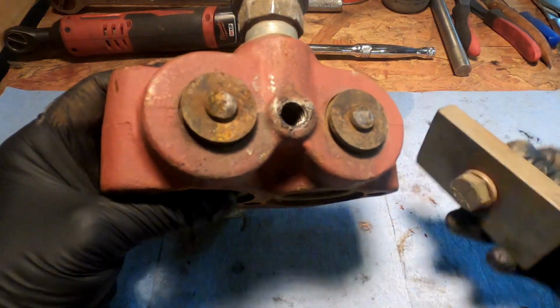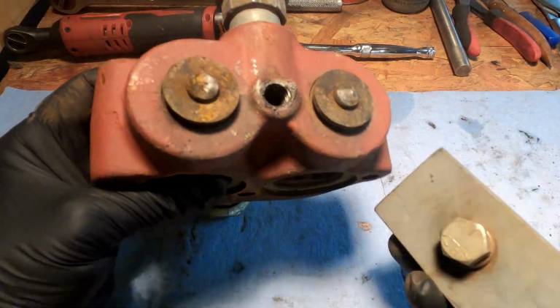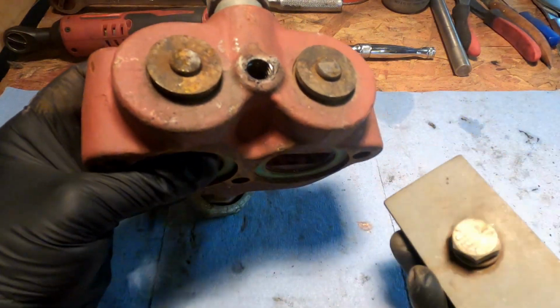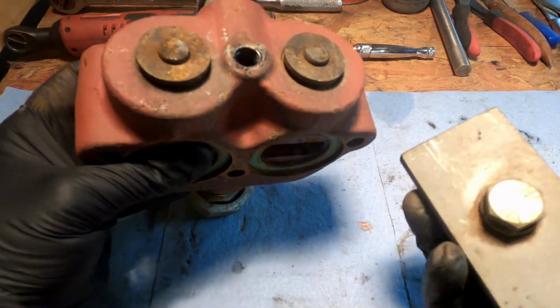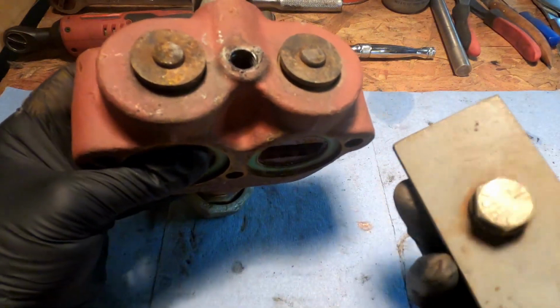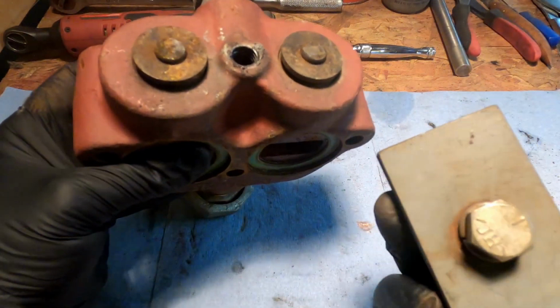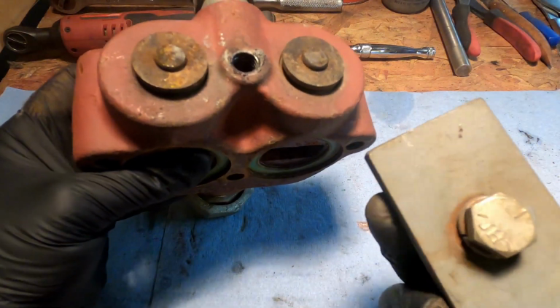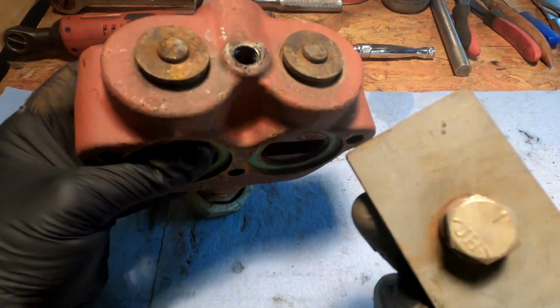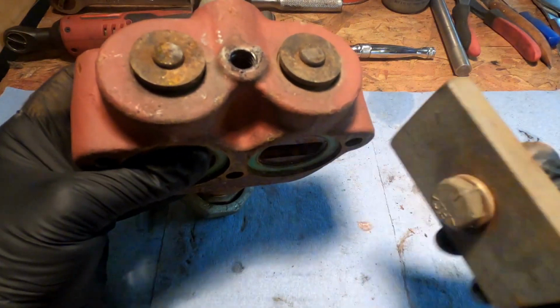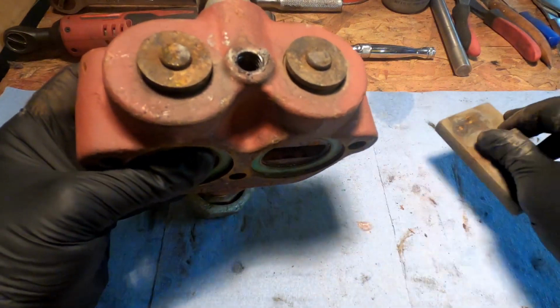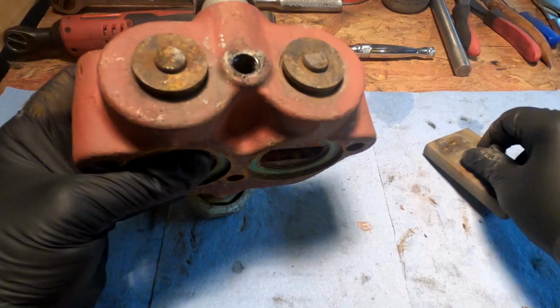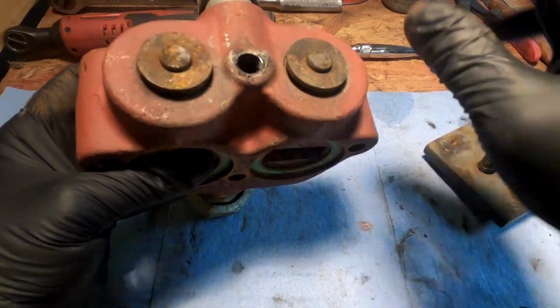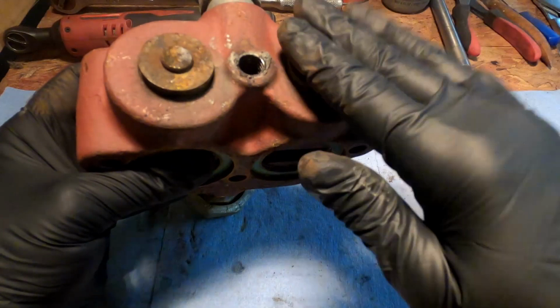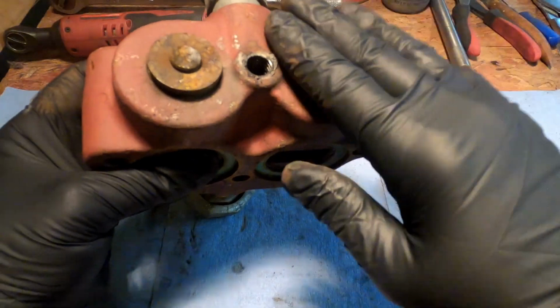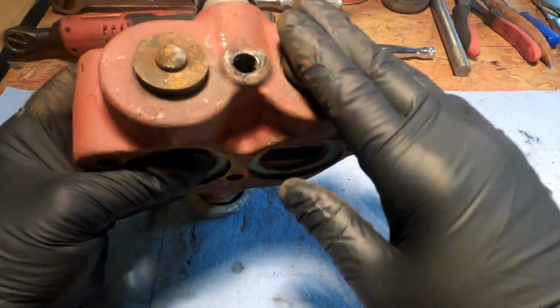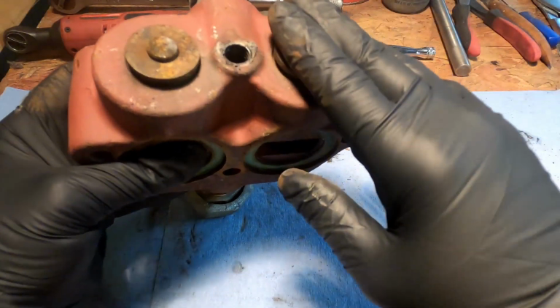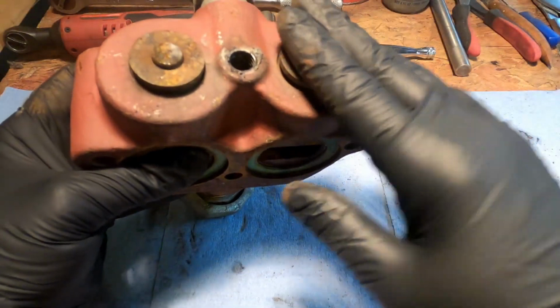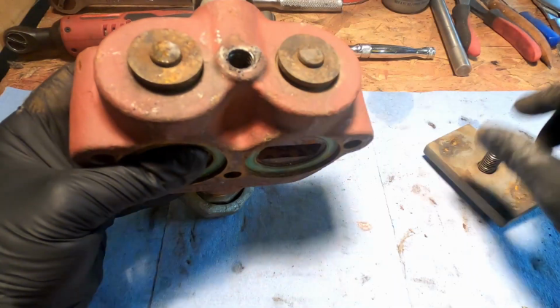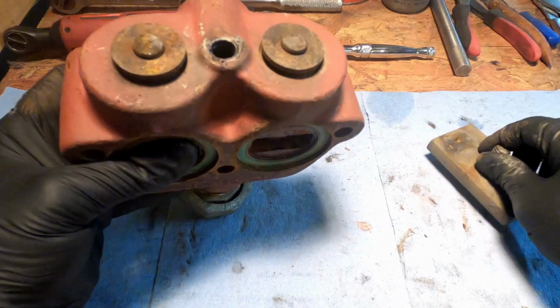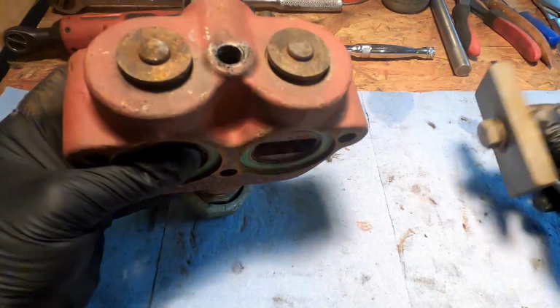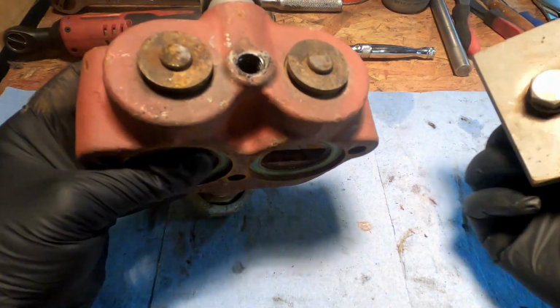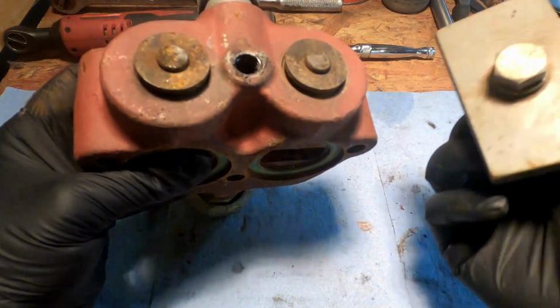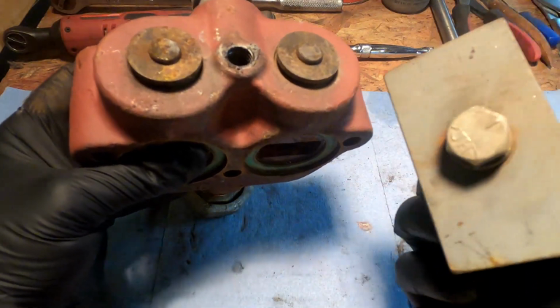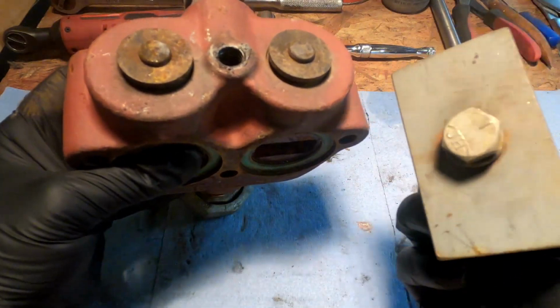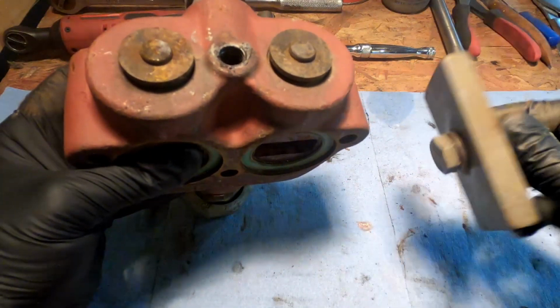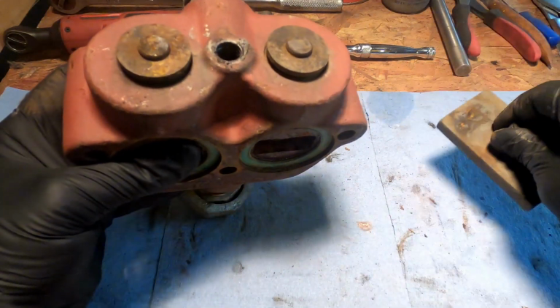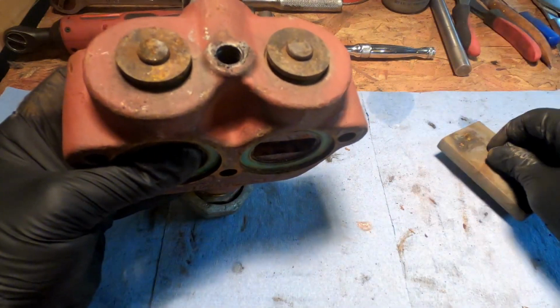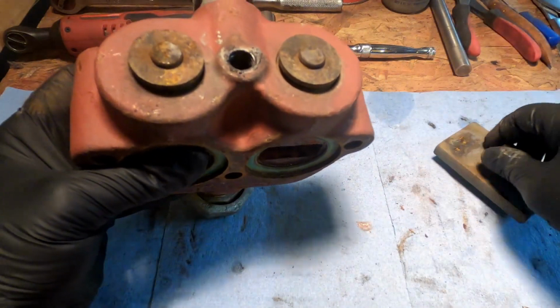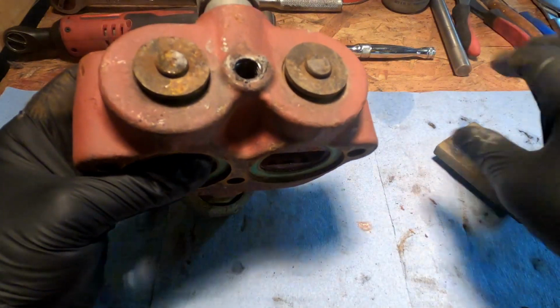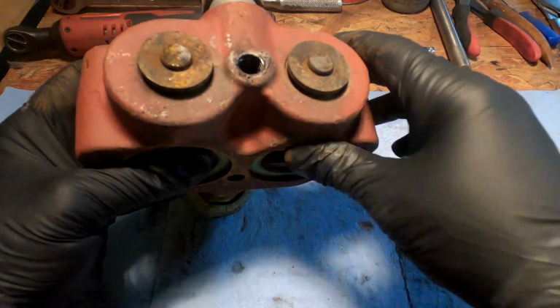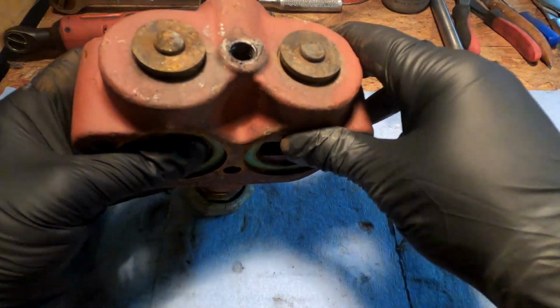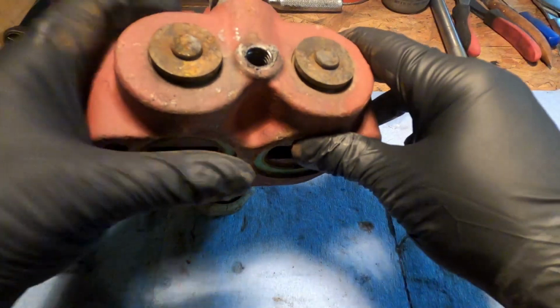This big metal plate does nothing except hold these in, so you don't need to torque this thing down like your He-Man.